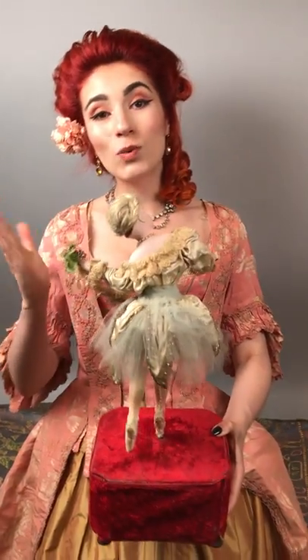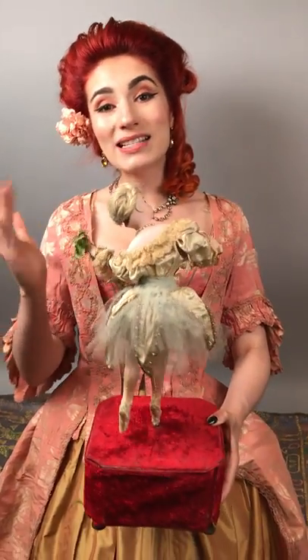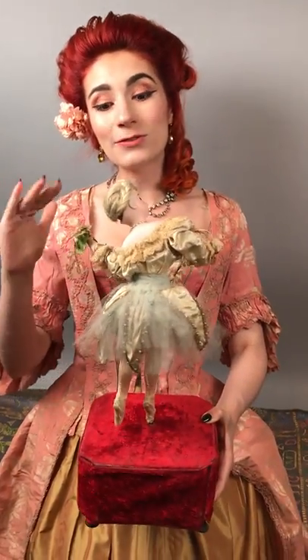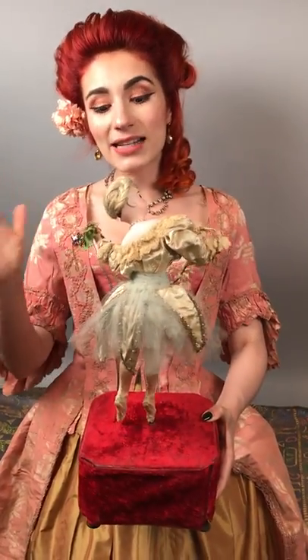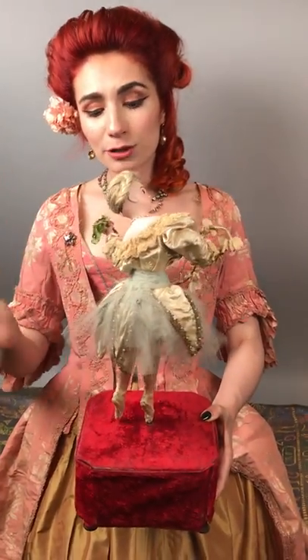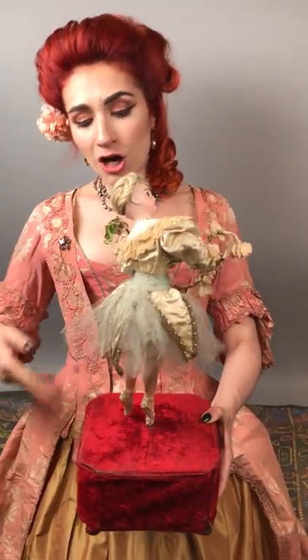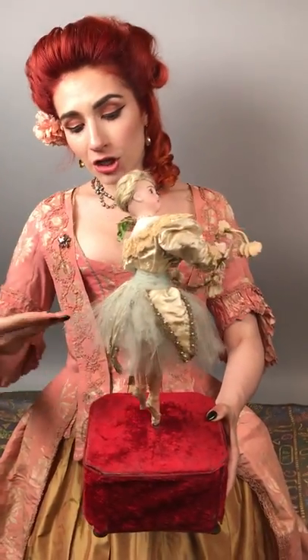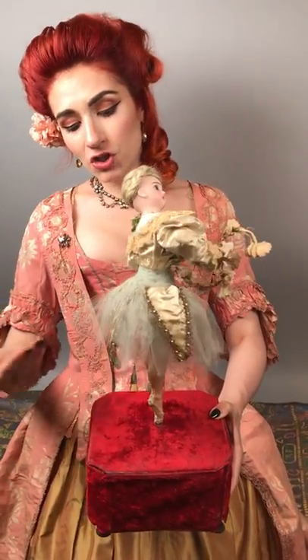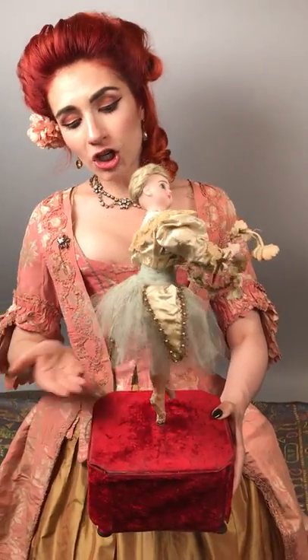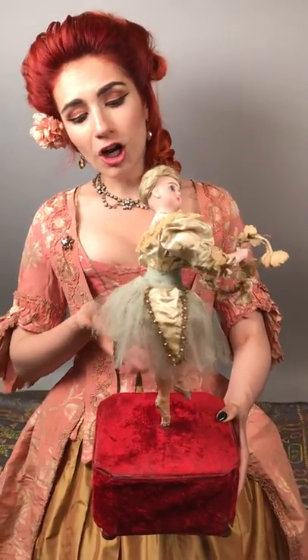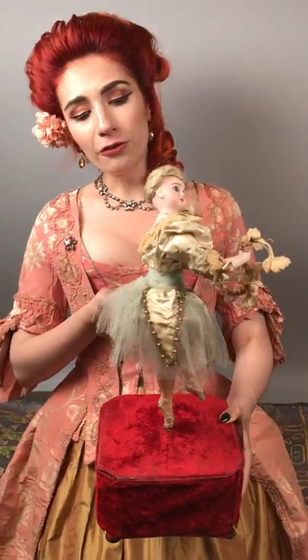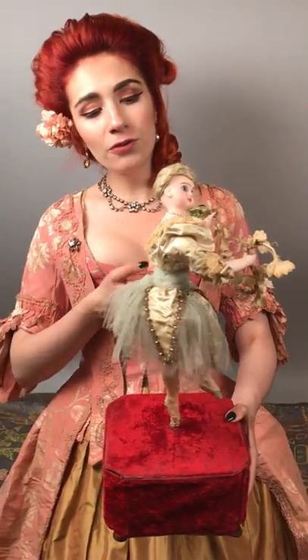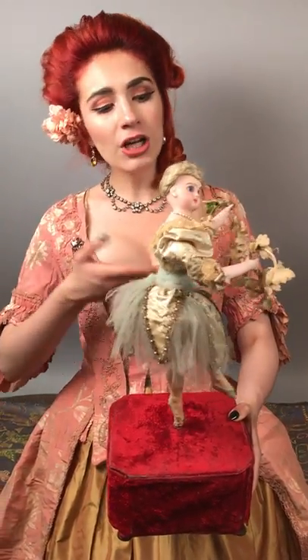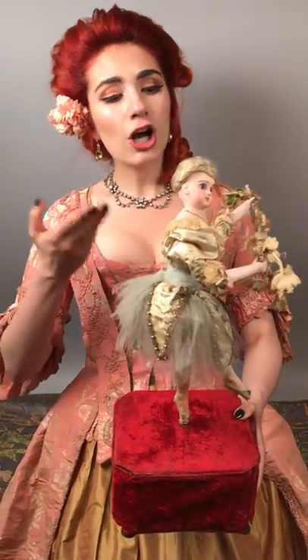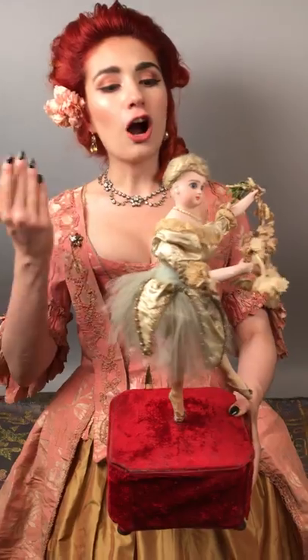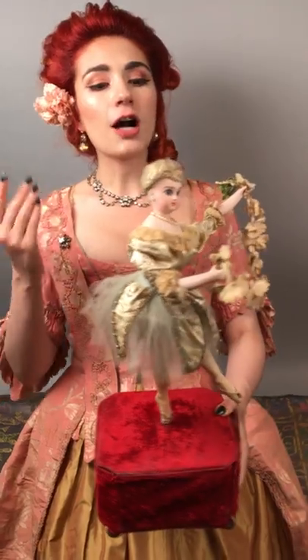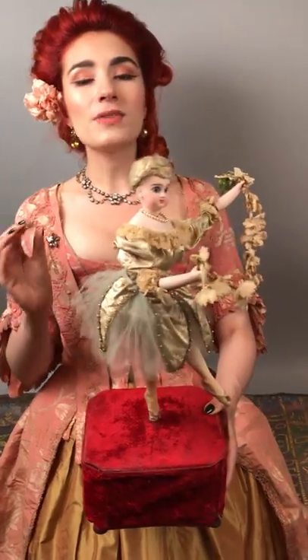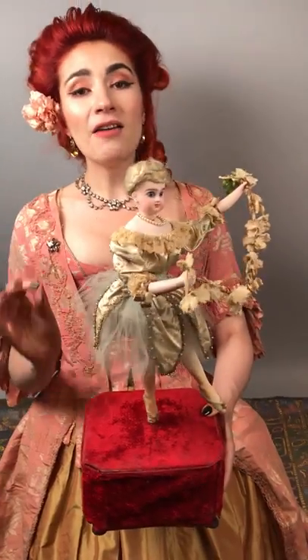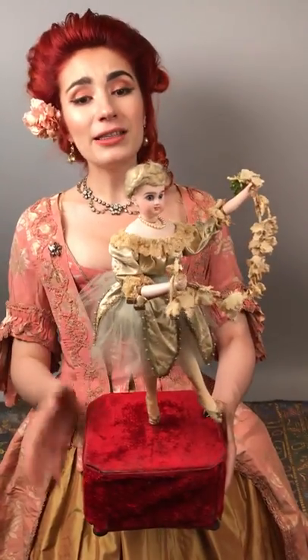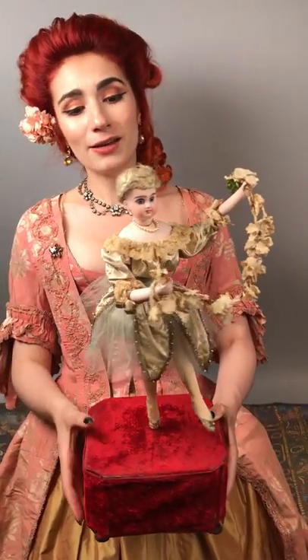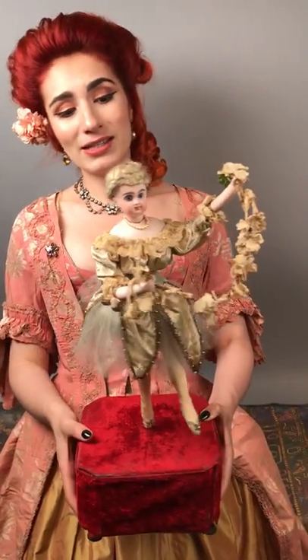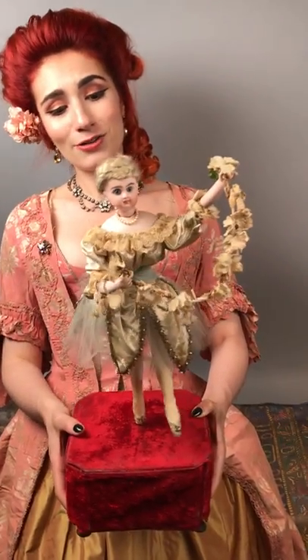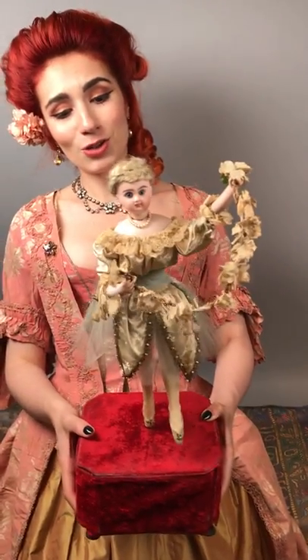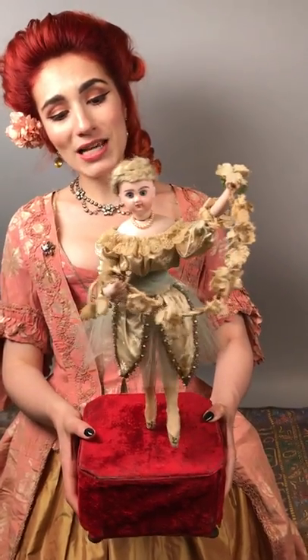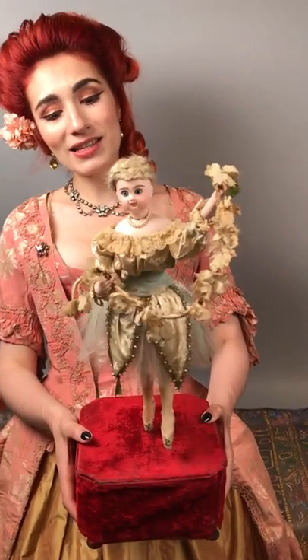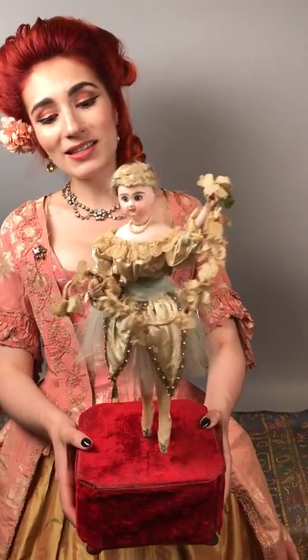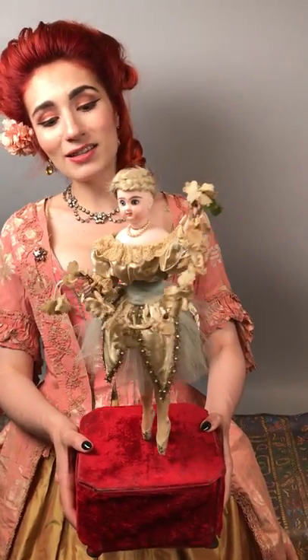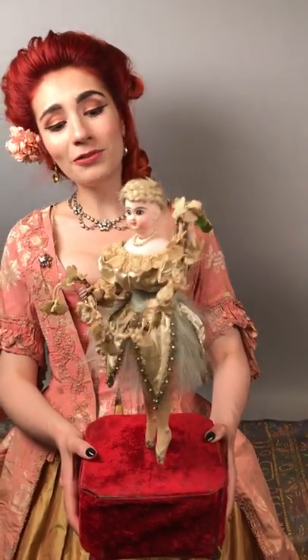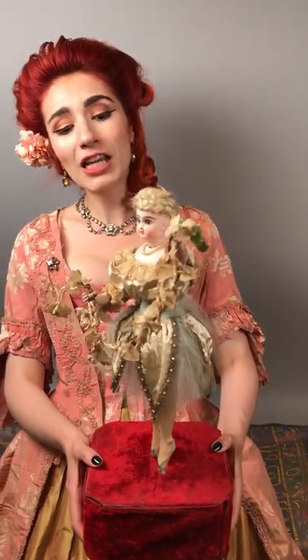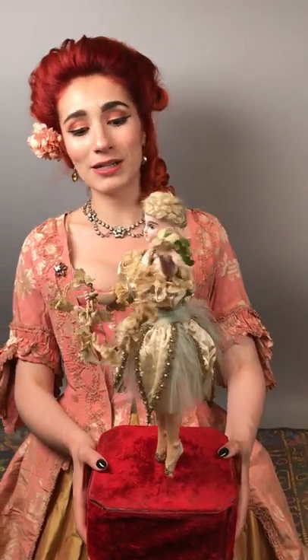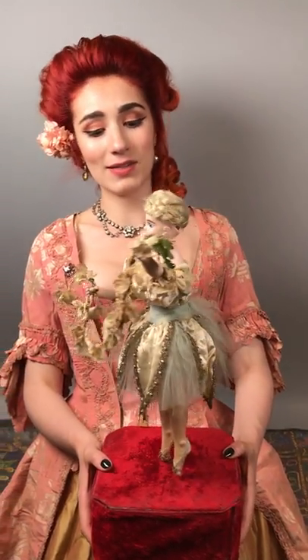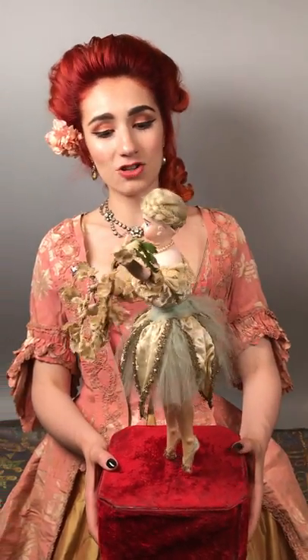Her waist is flexible. Her skirt, her foot, her arms — everything comes together to create this symphonic presentation.